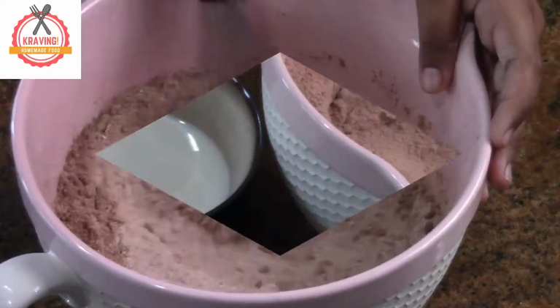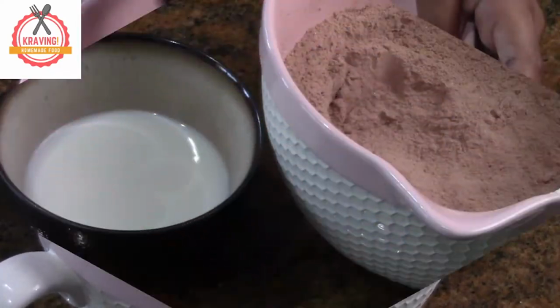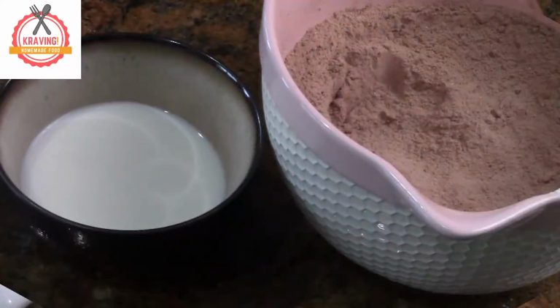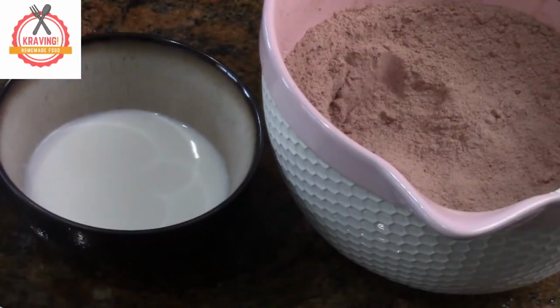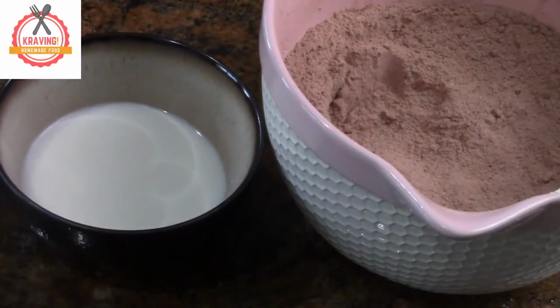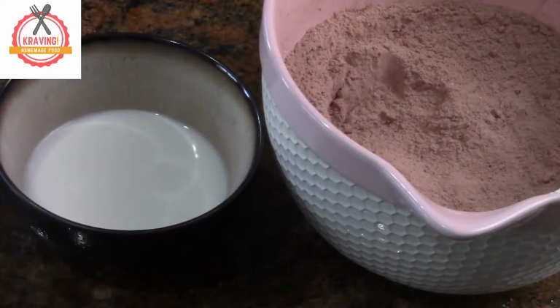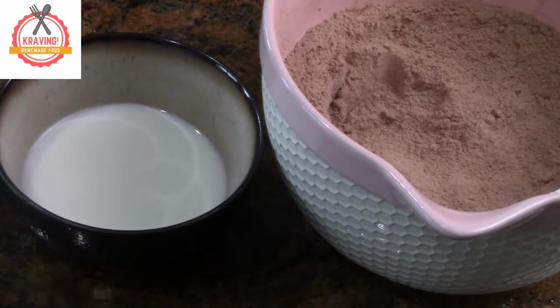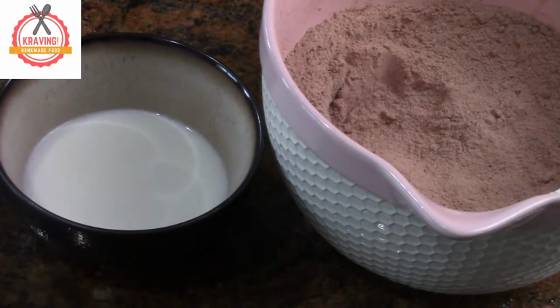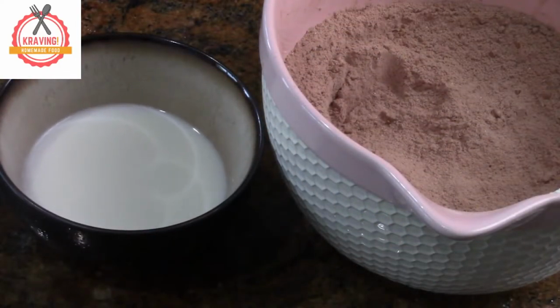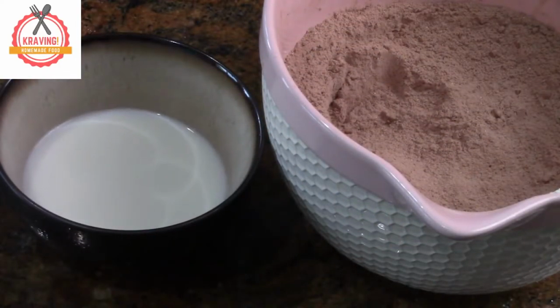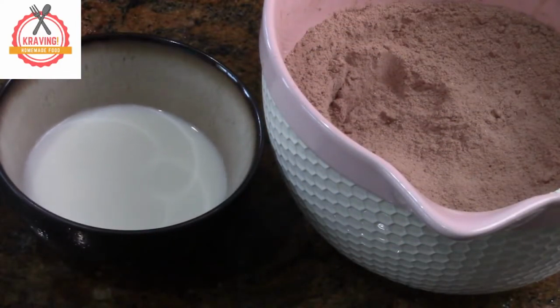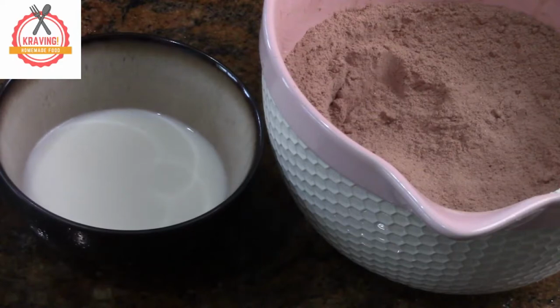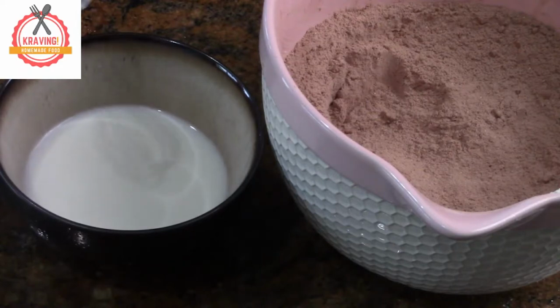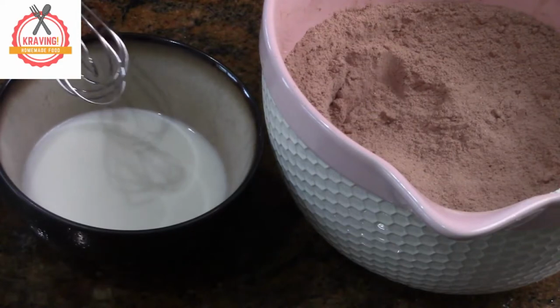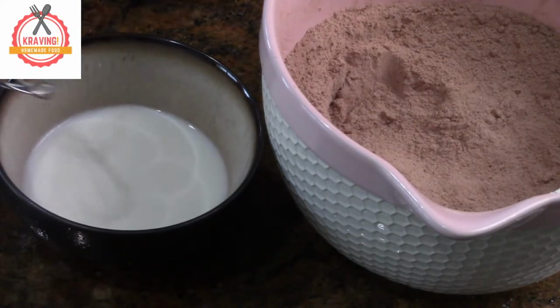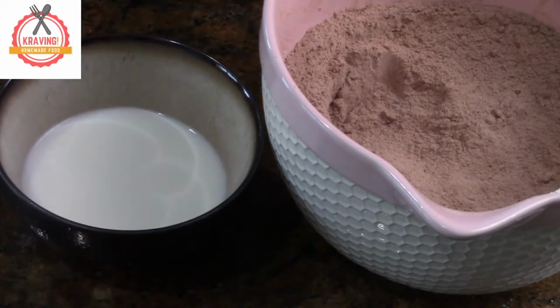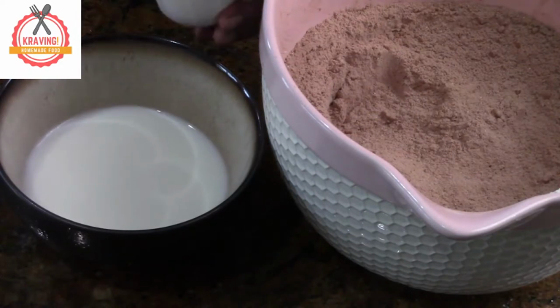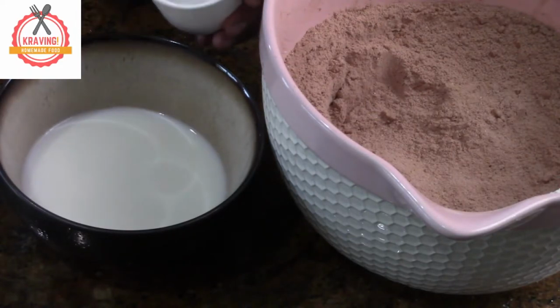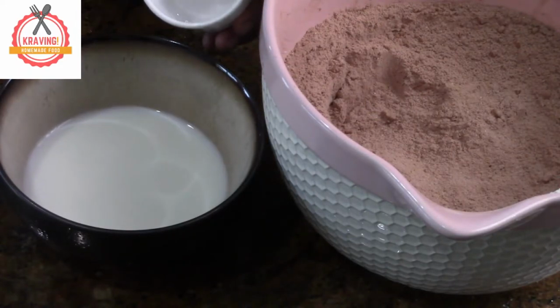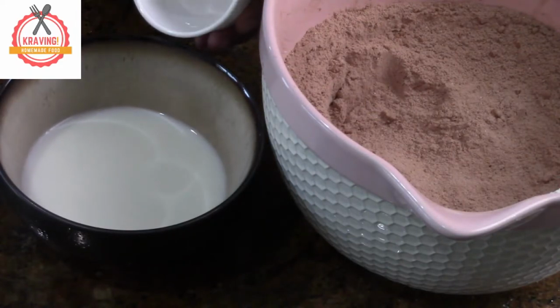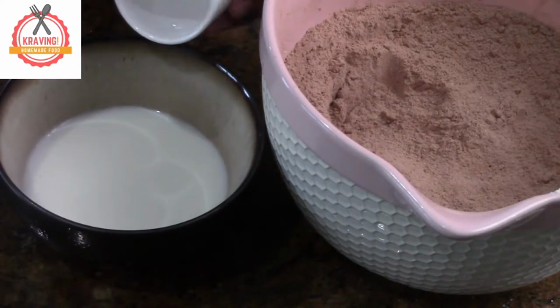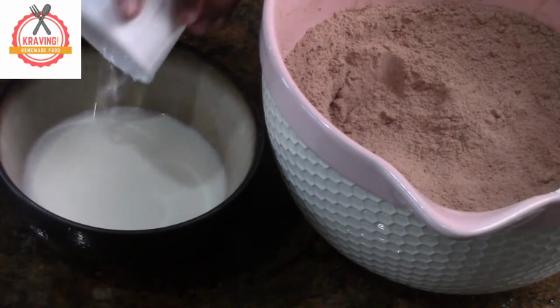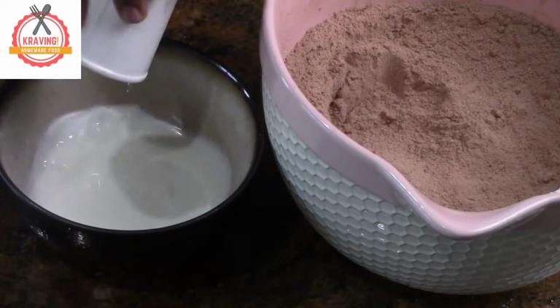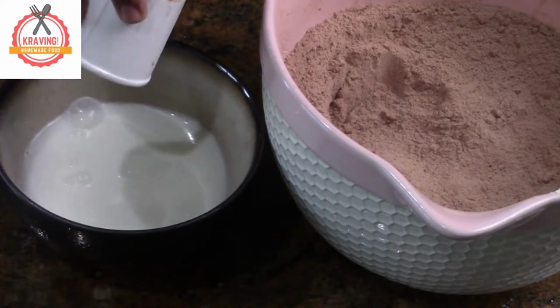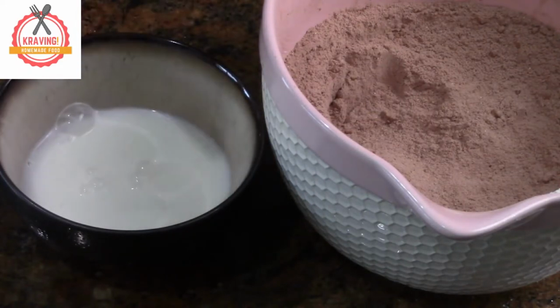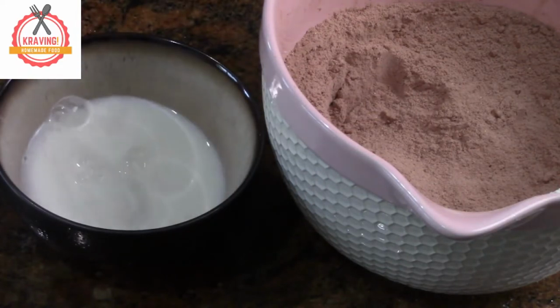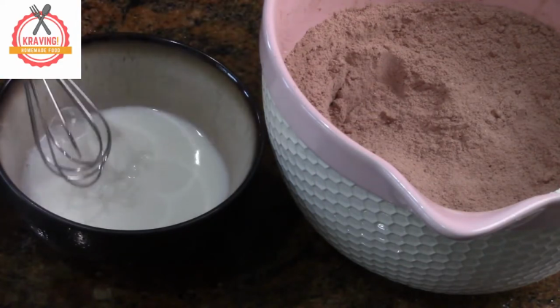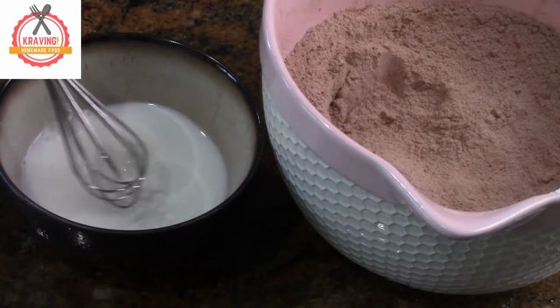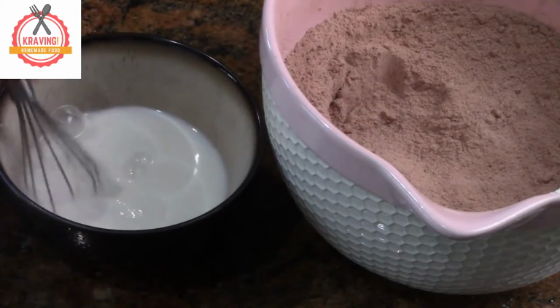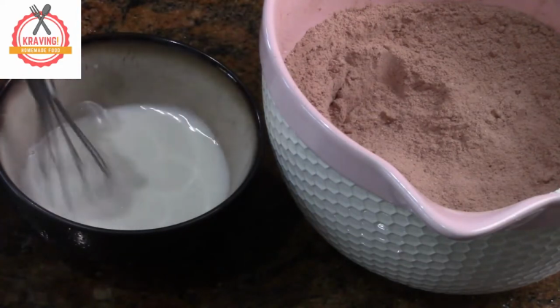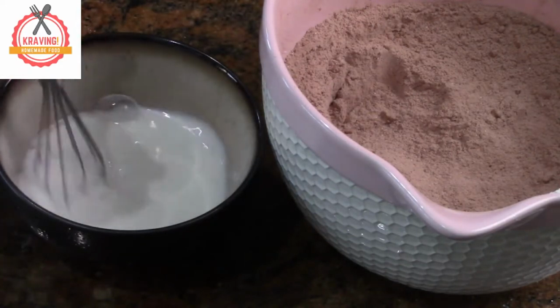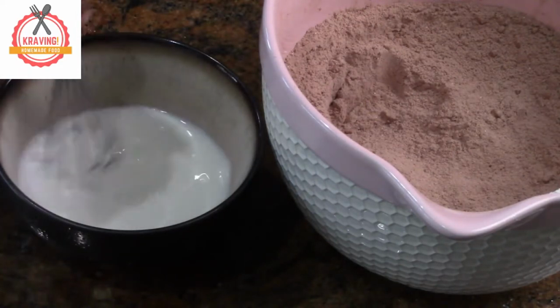Now let's make the buttermilk. In 1/2 cup warm milk, add 1 teaspoon vinegar.